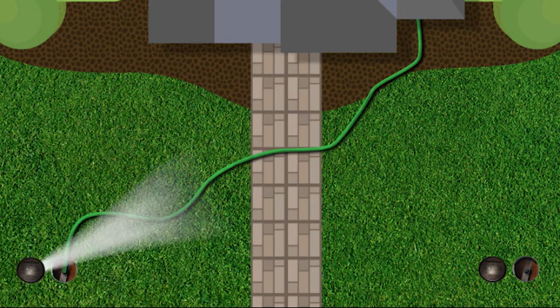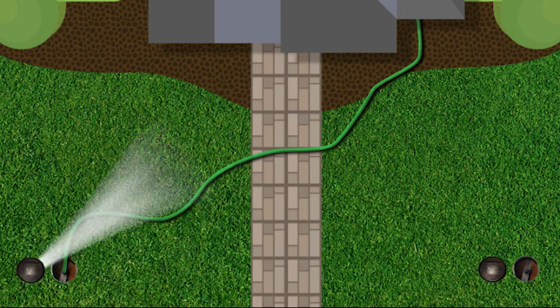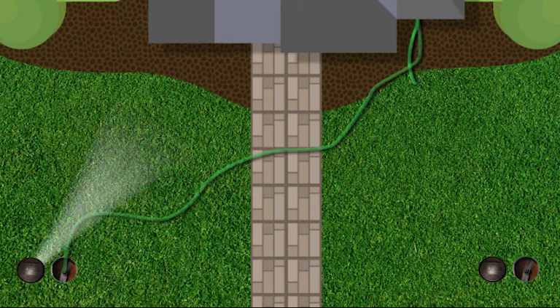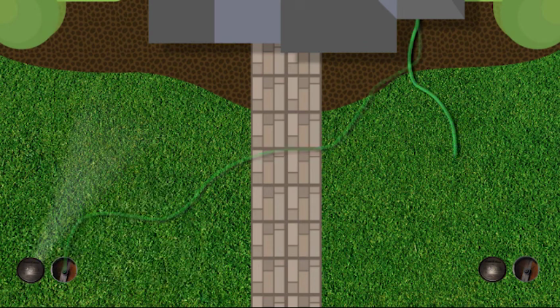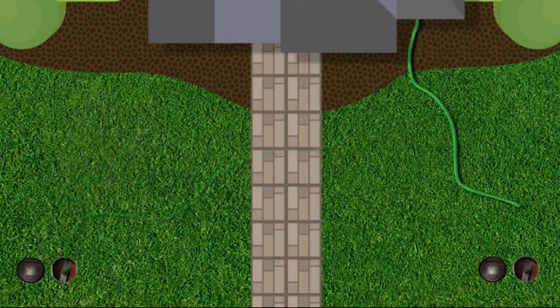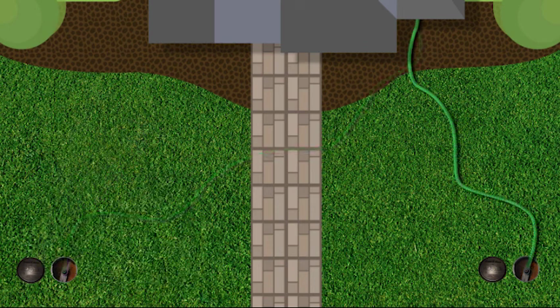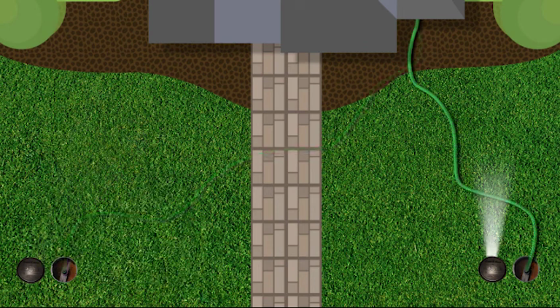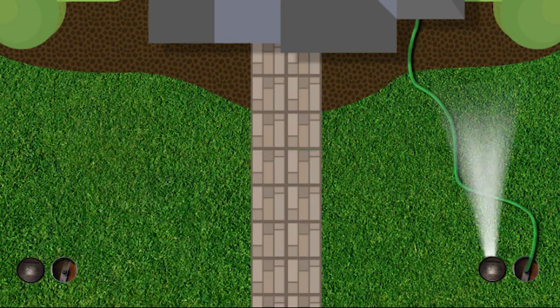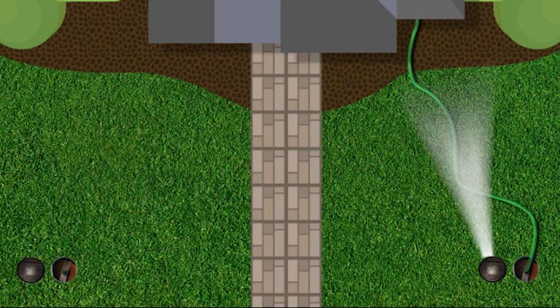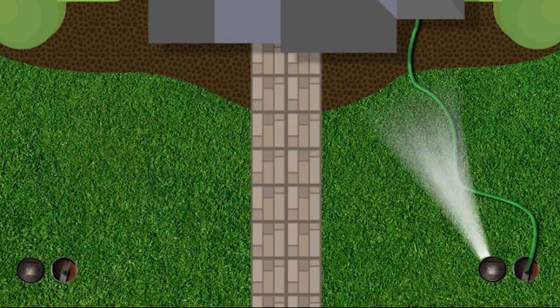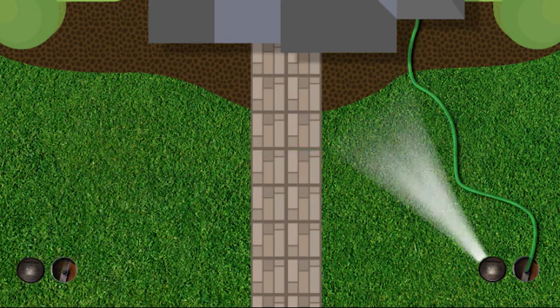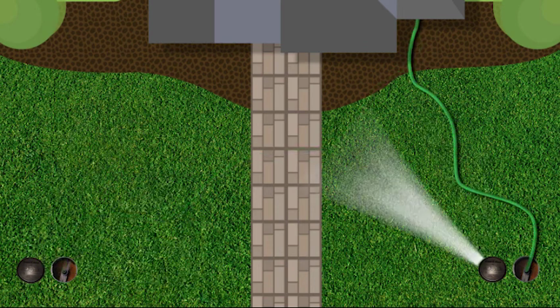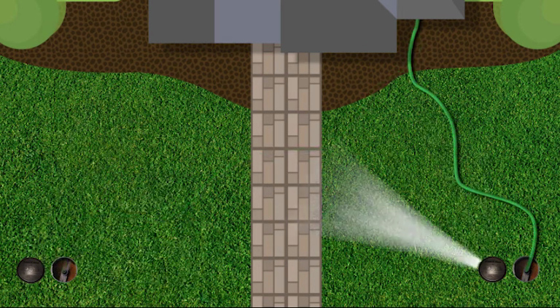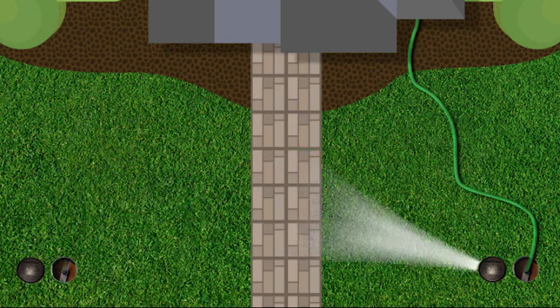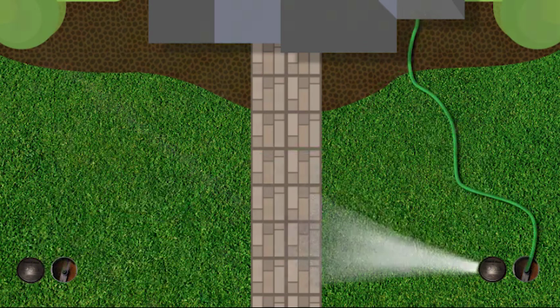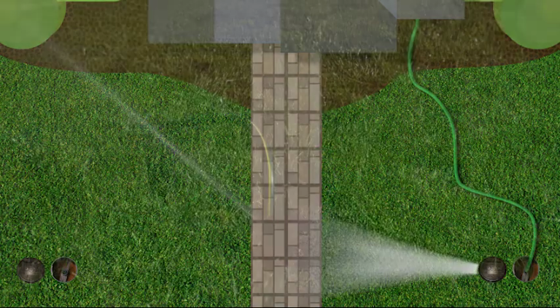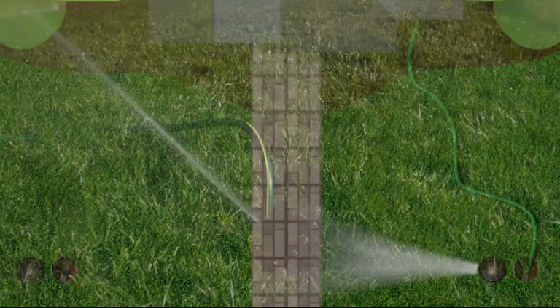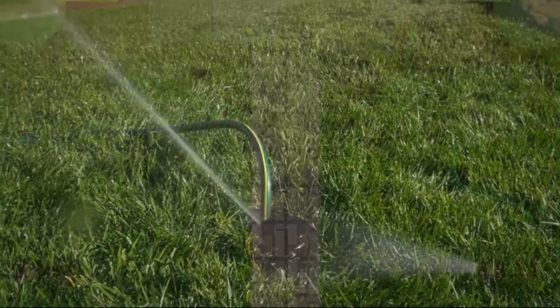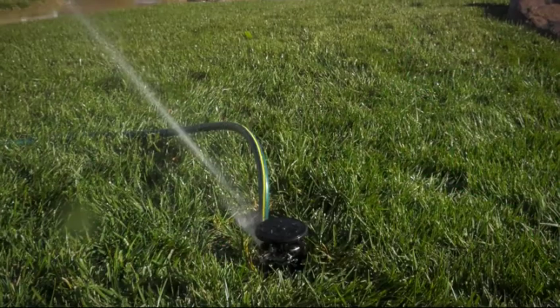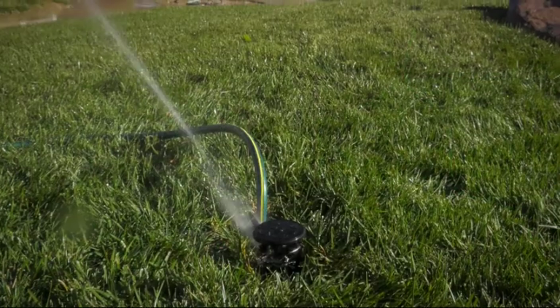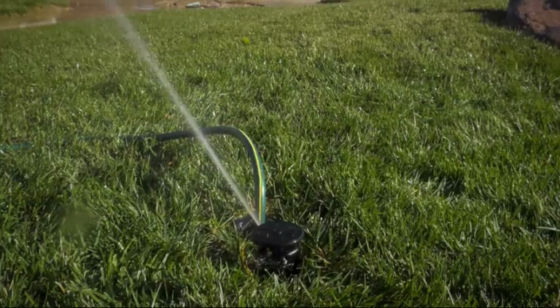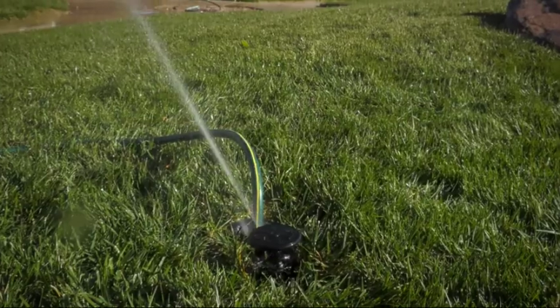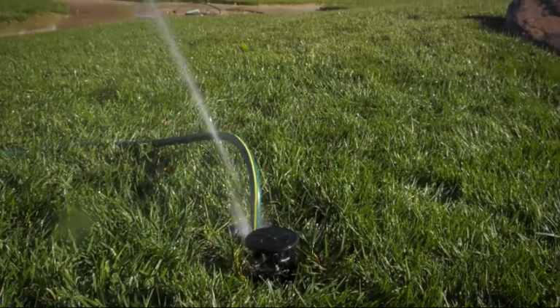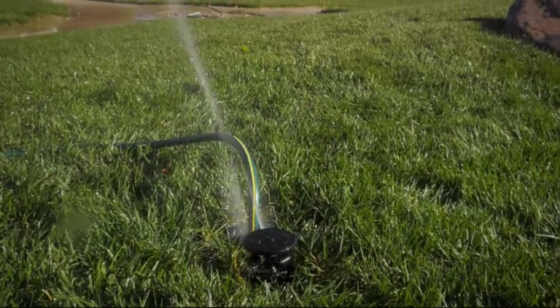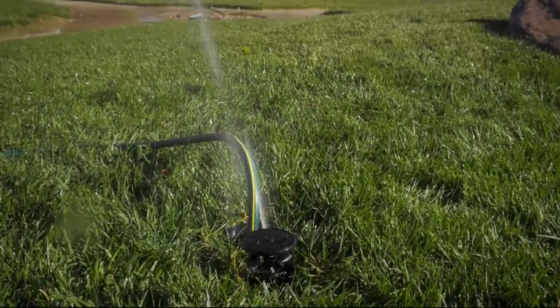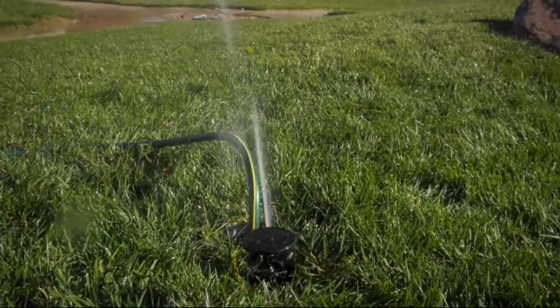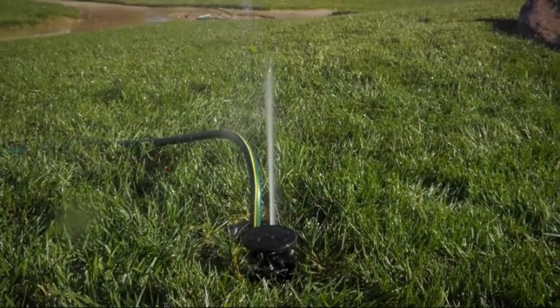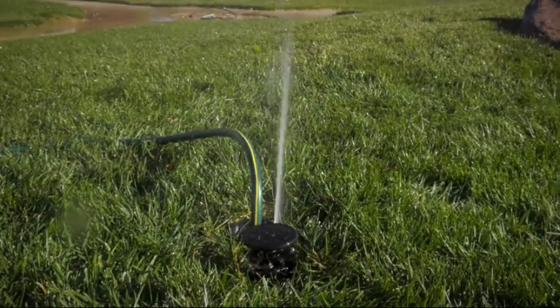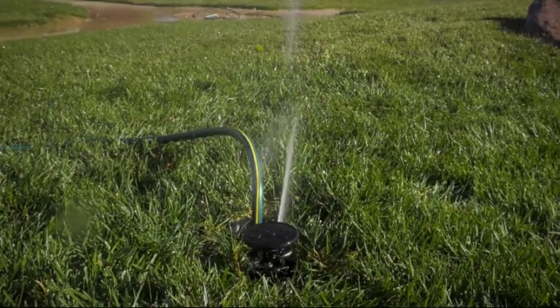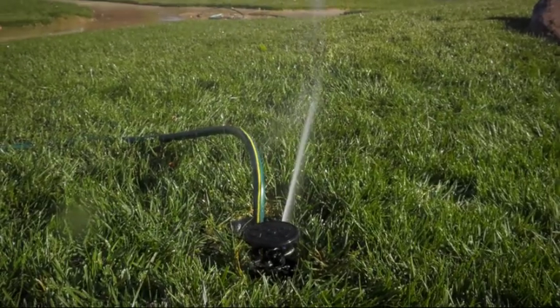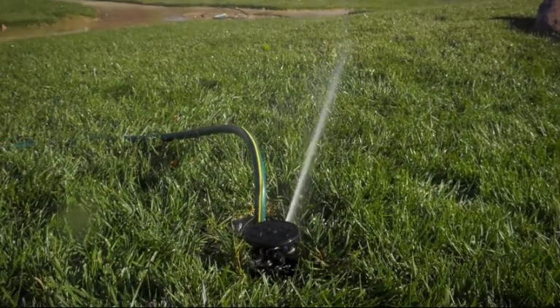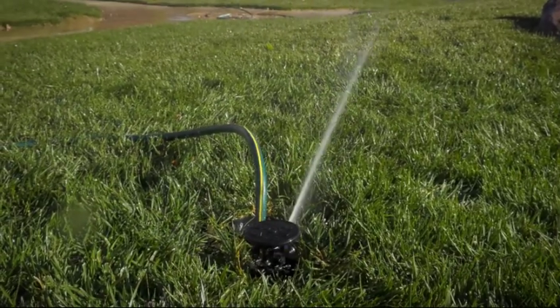Installing a permanent lawn watering system has never been so easy and affordable.